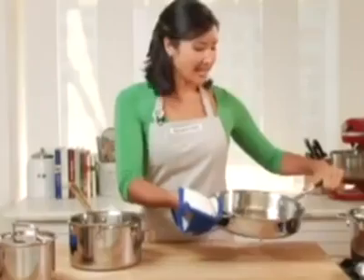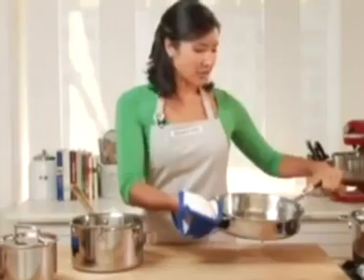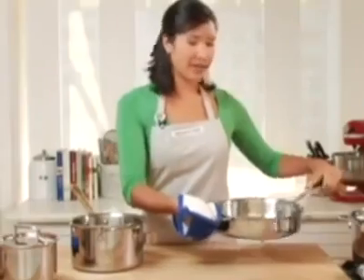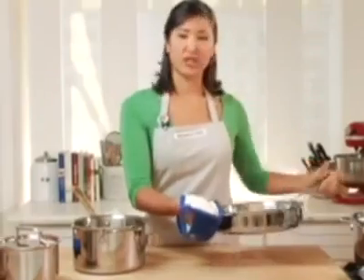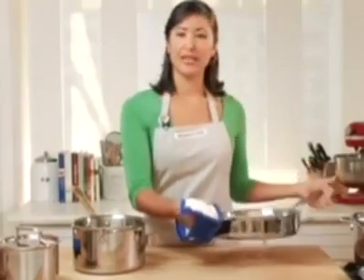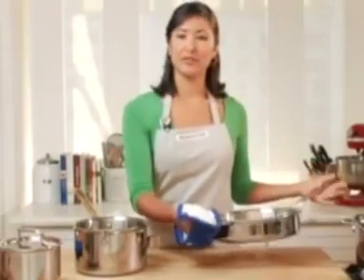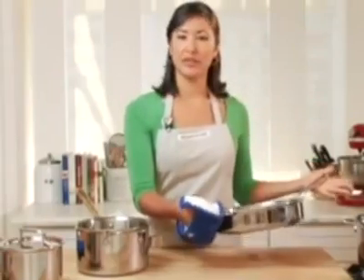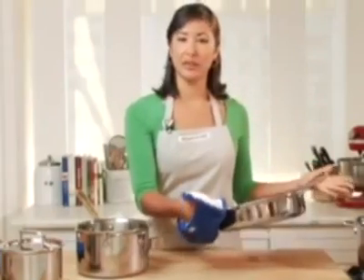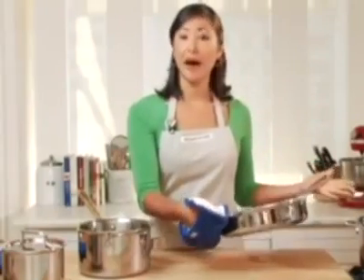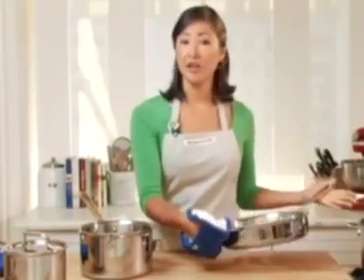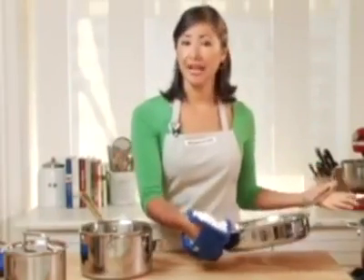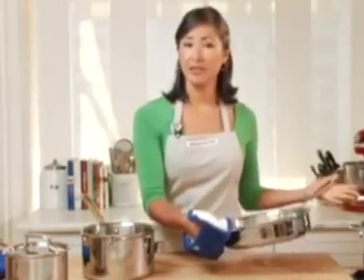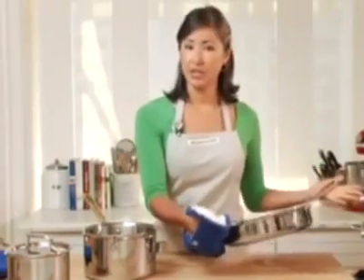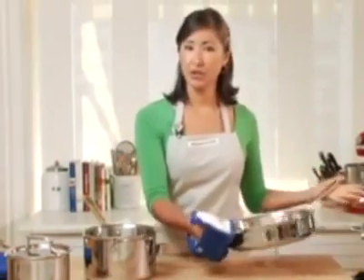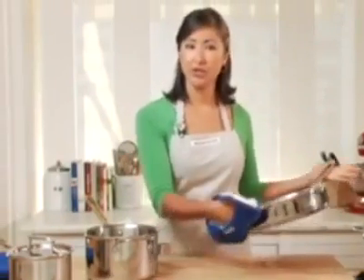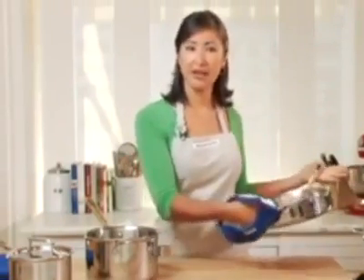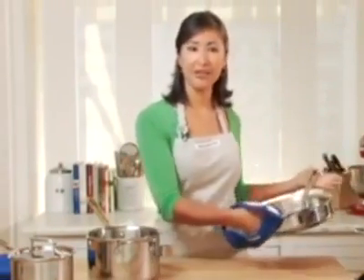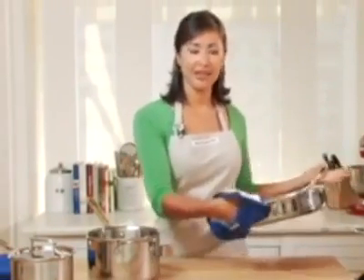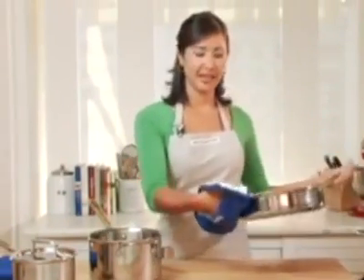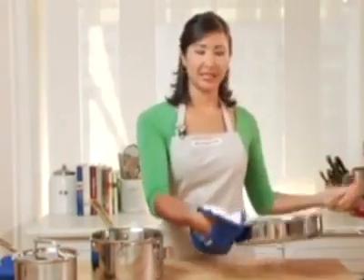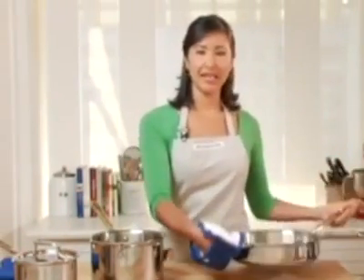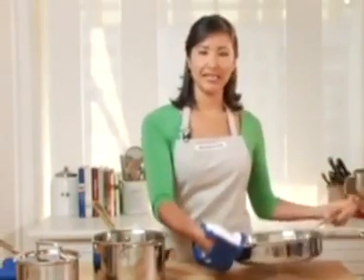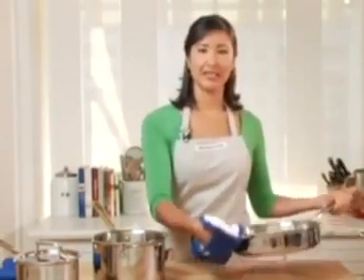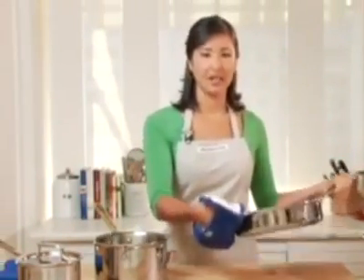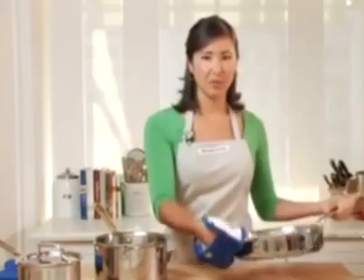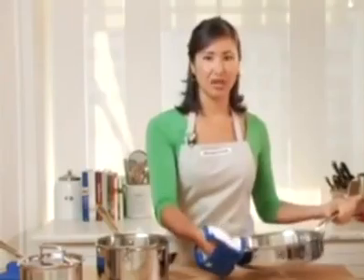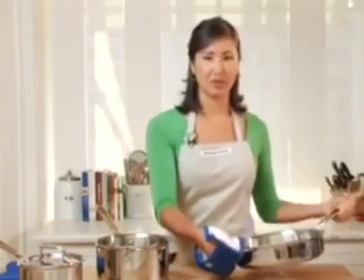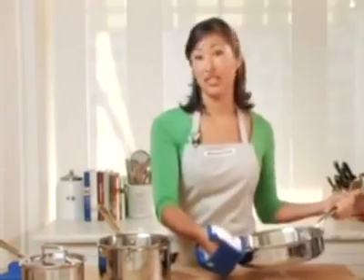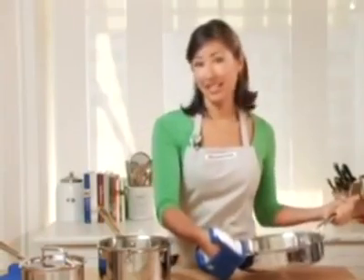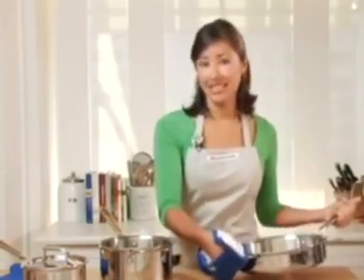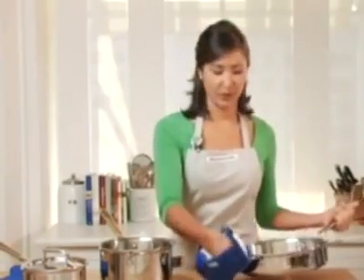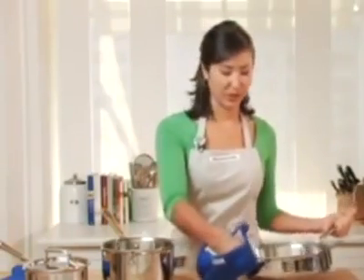So your pot holder now slips easily inside. This way if you're transferring the pot or pan from the stove to the oven, it's a lot easier, a lot more comfortable, and a lot safer too.